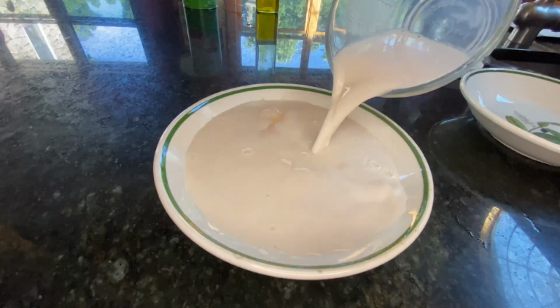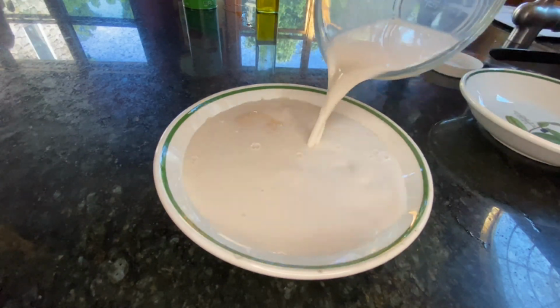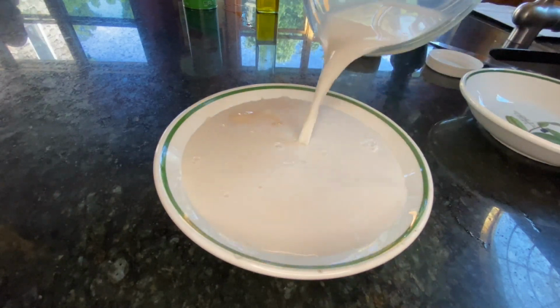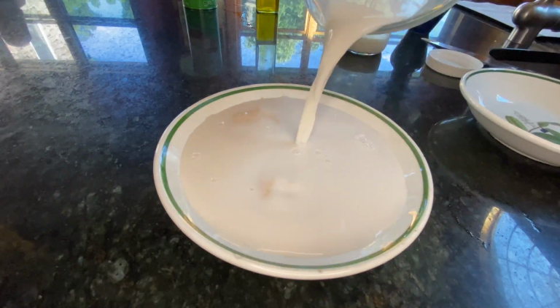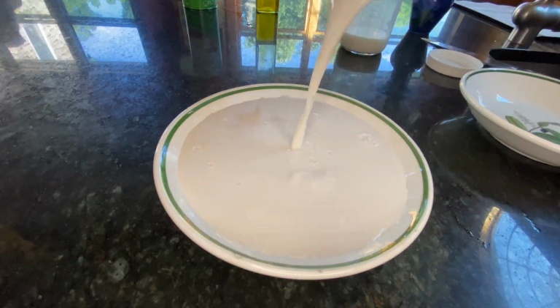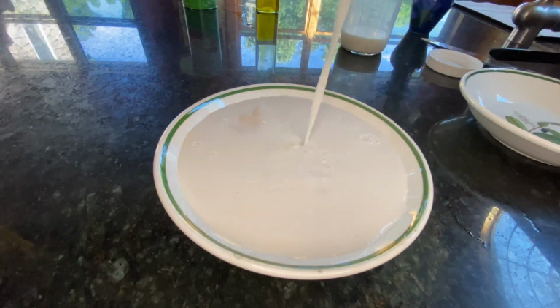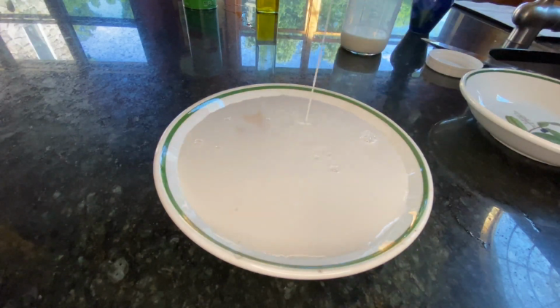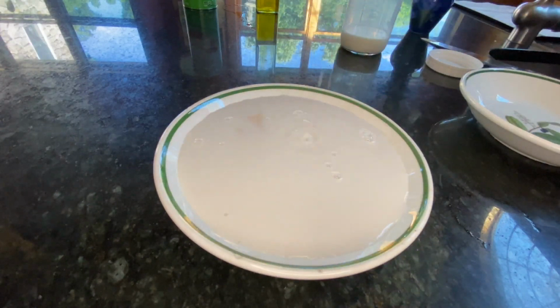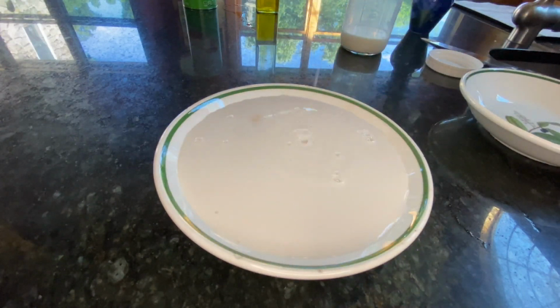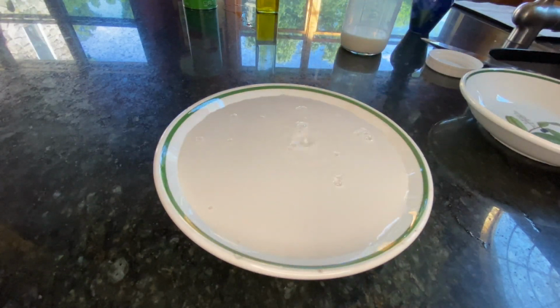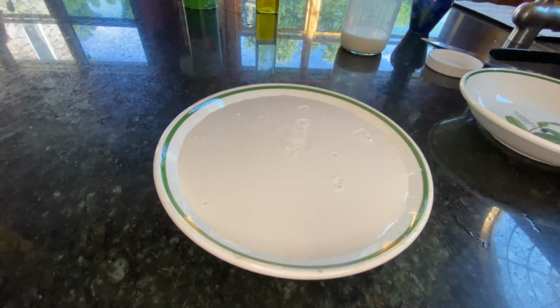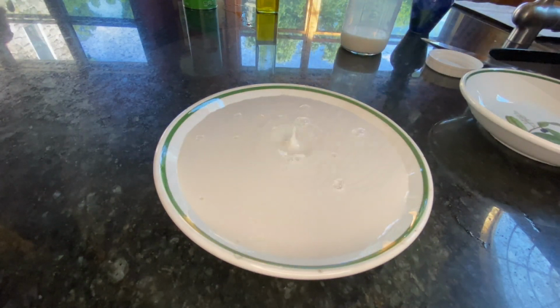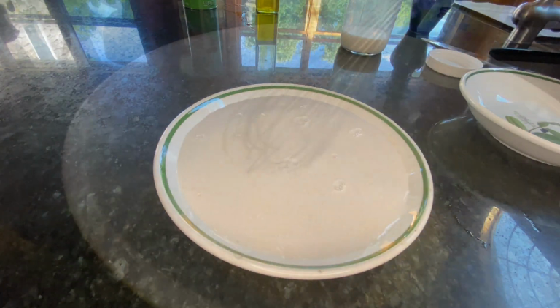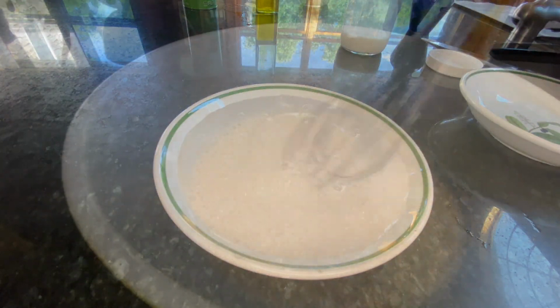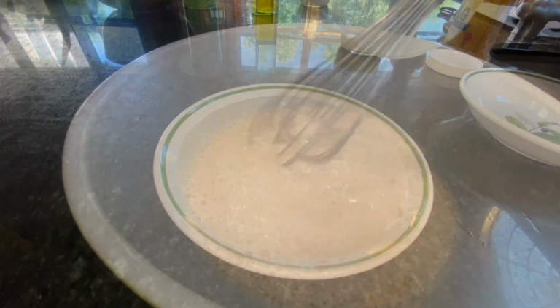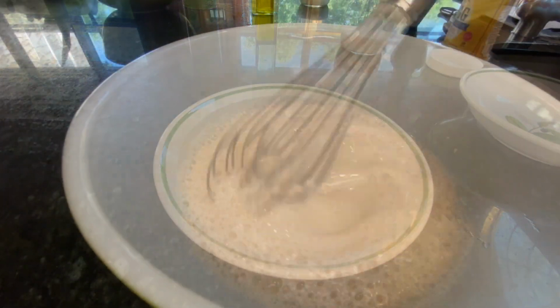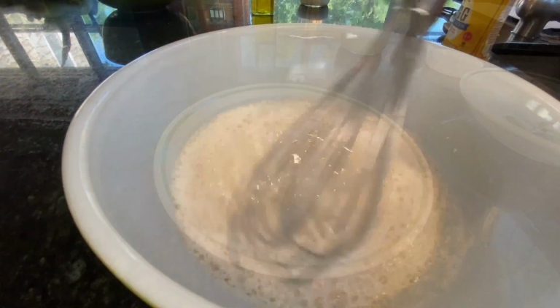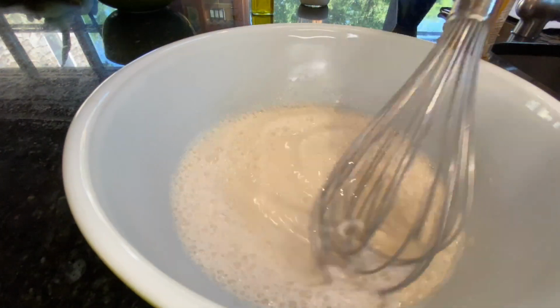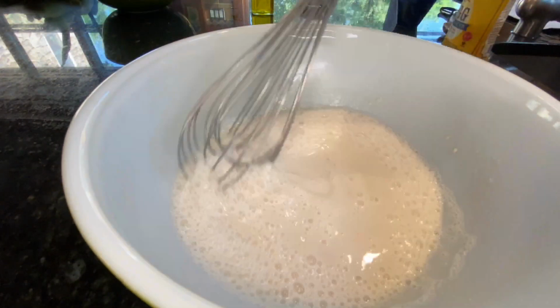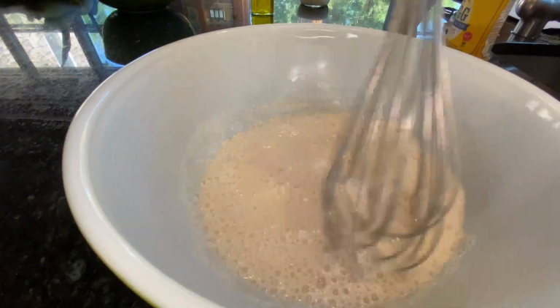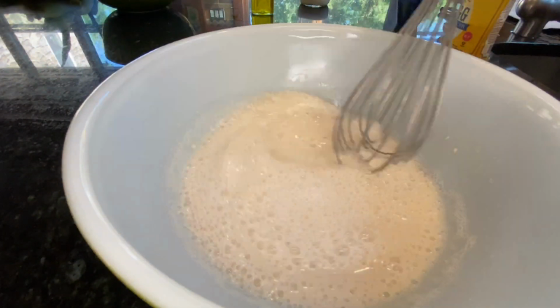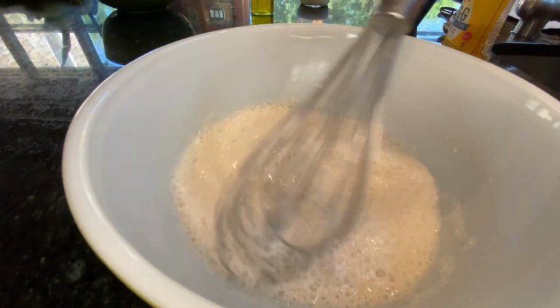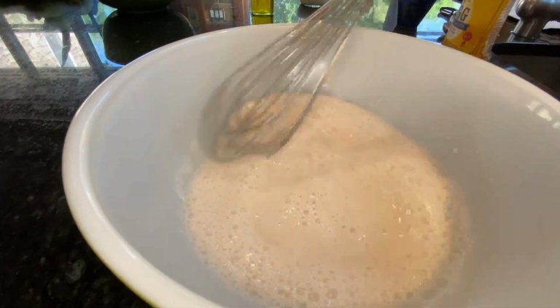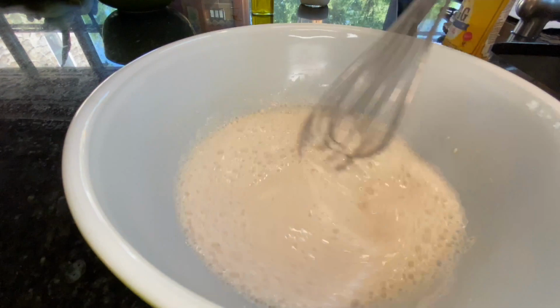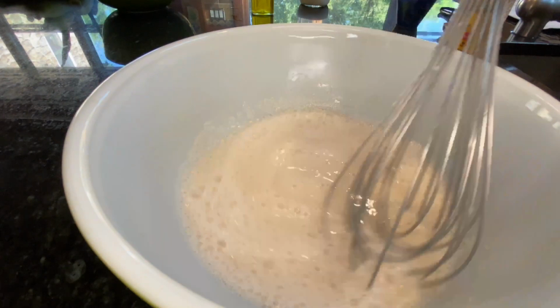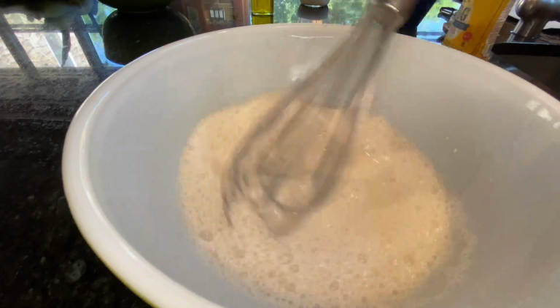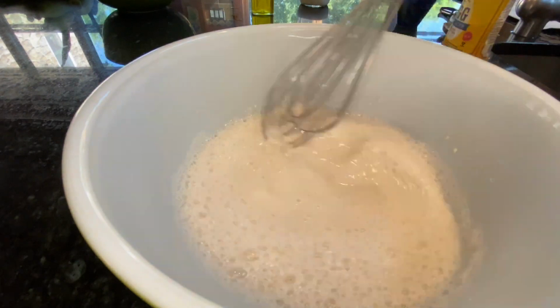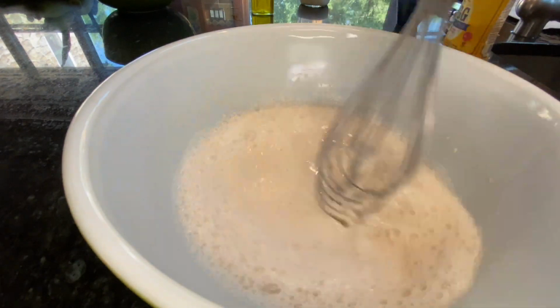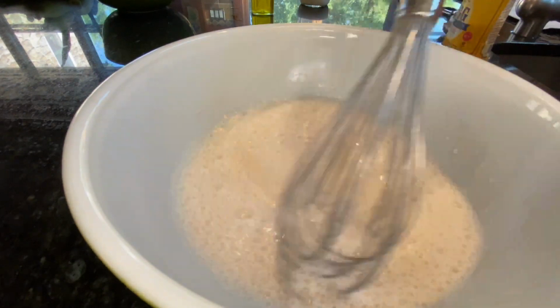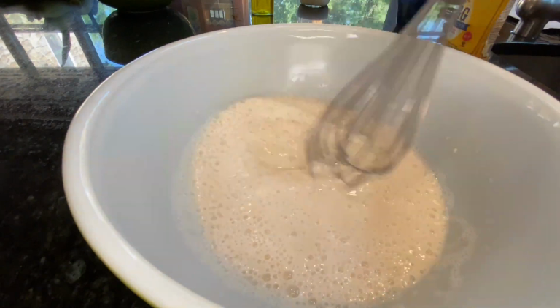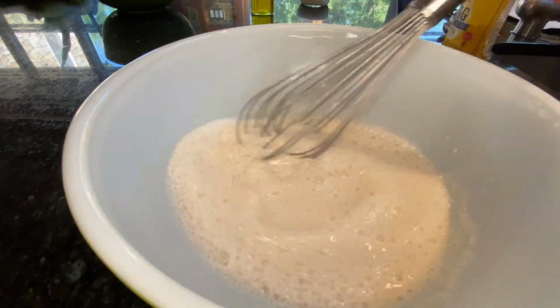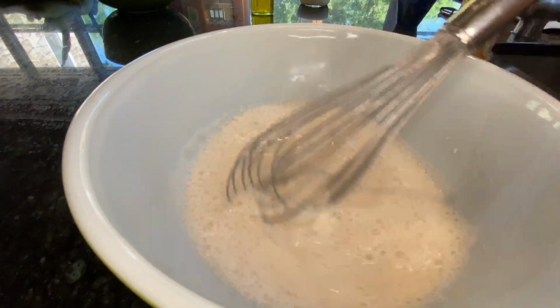As you can see, the bowl I used was way too small, so I just transferred it over to another bowl.